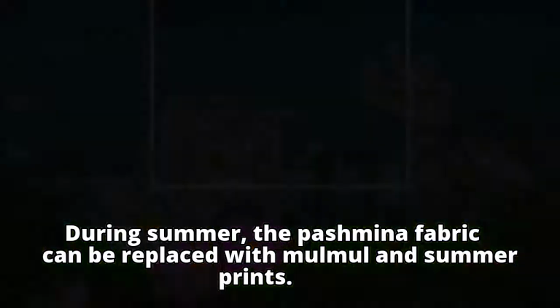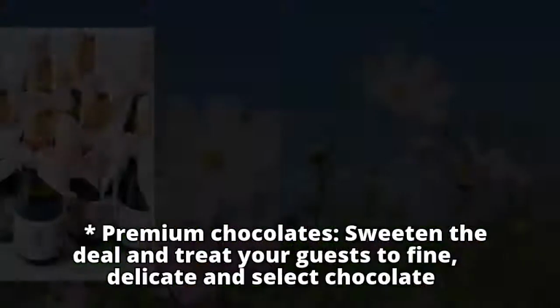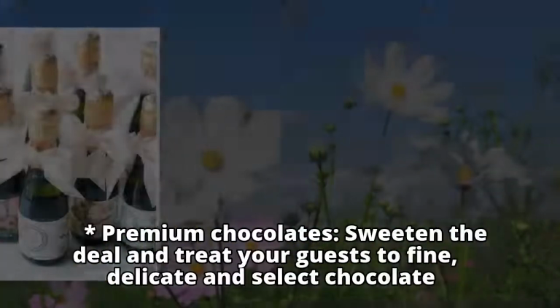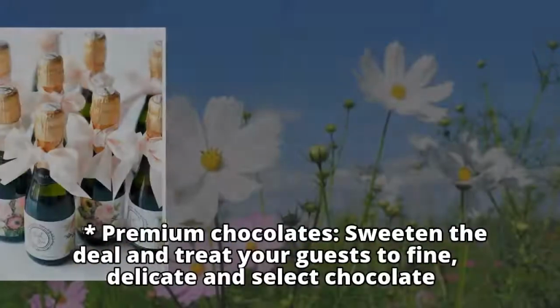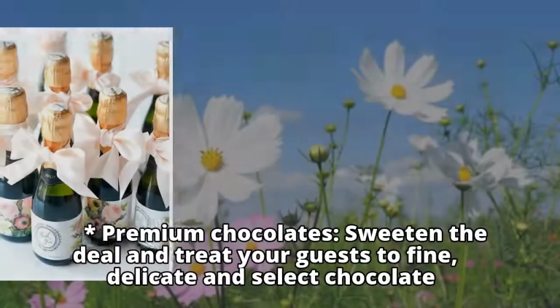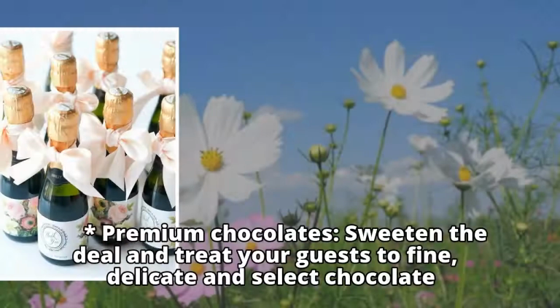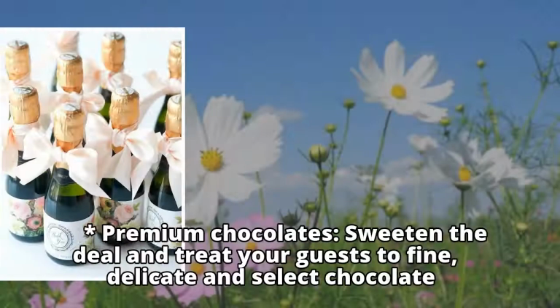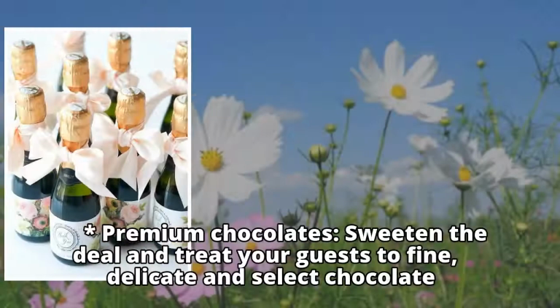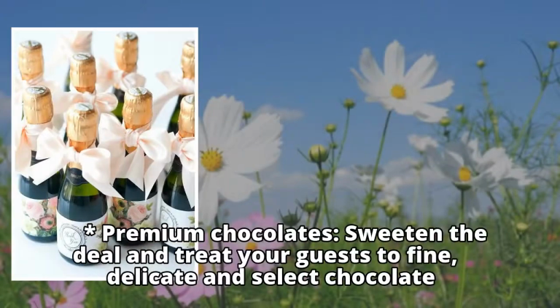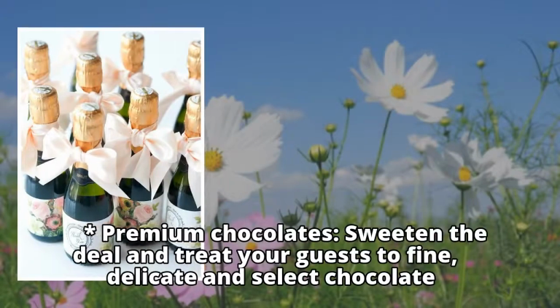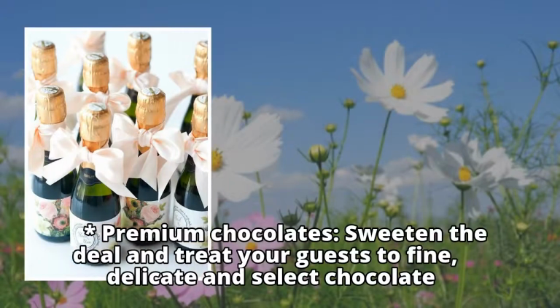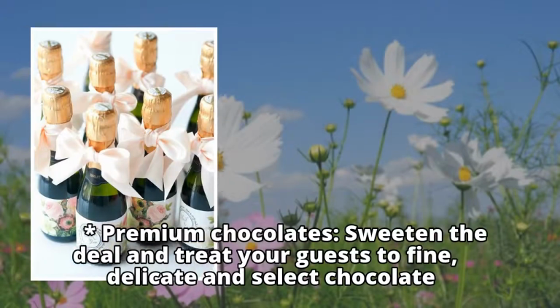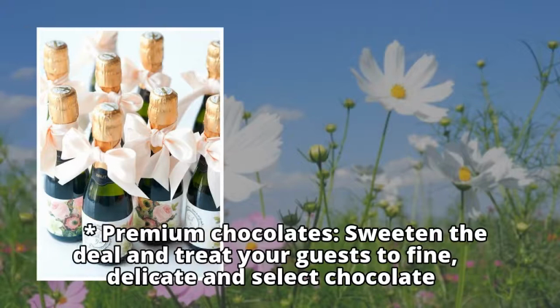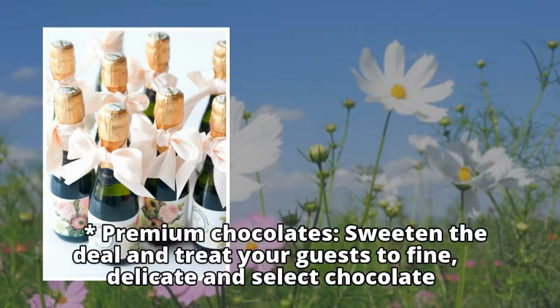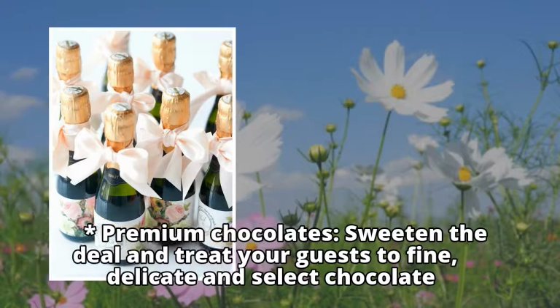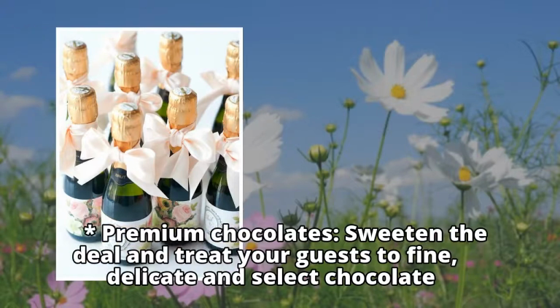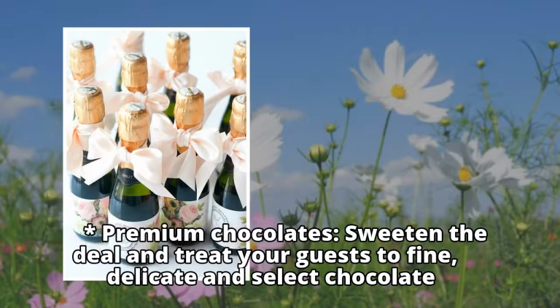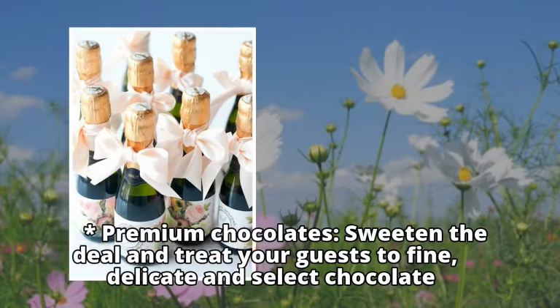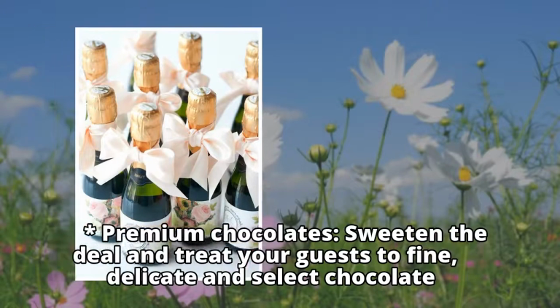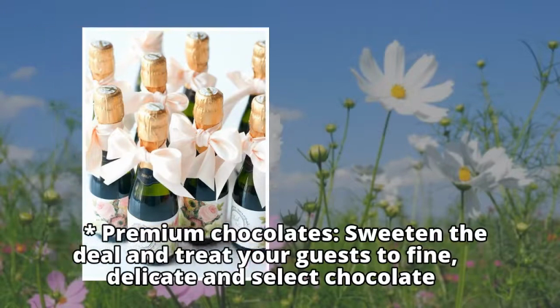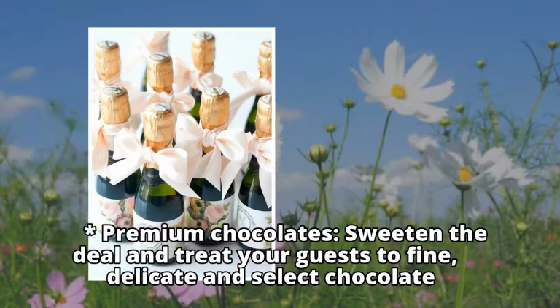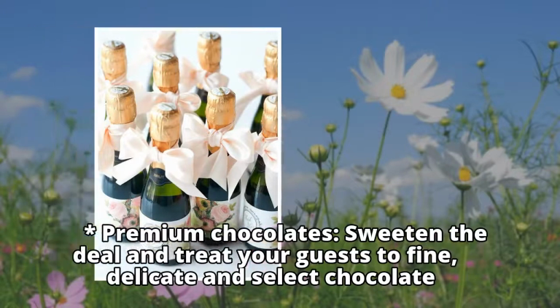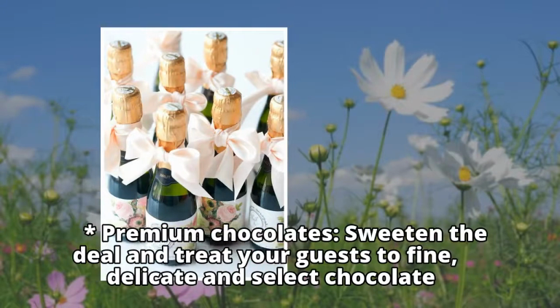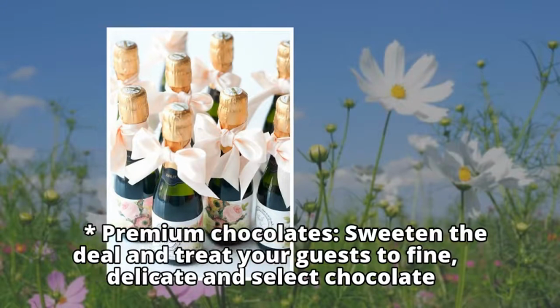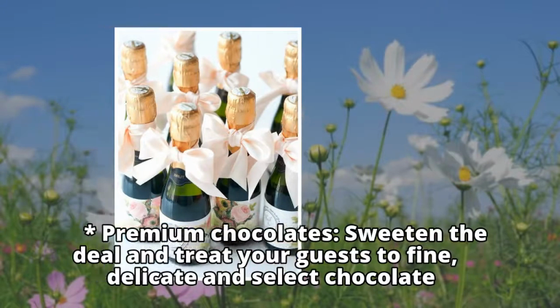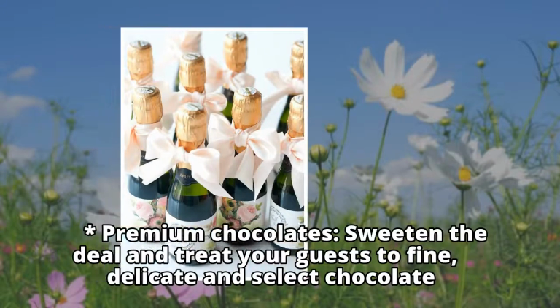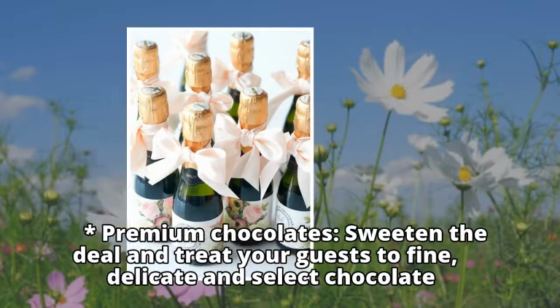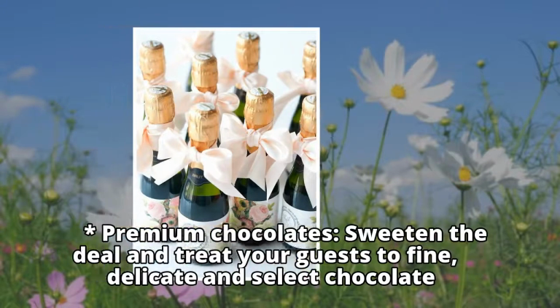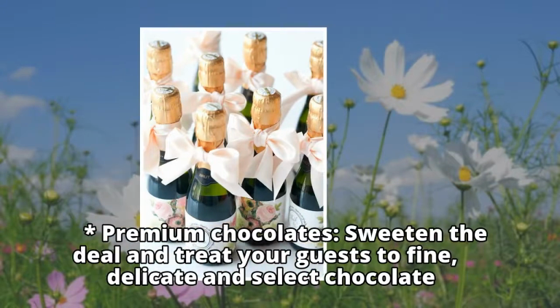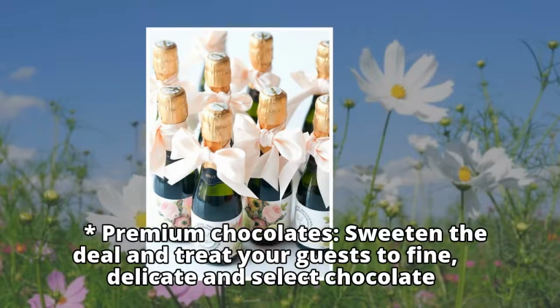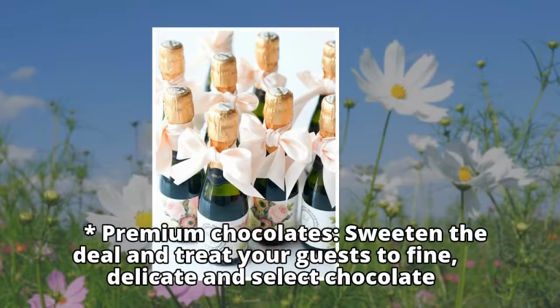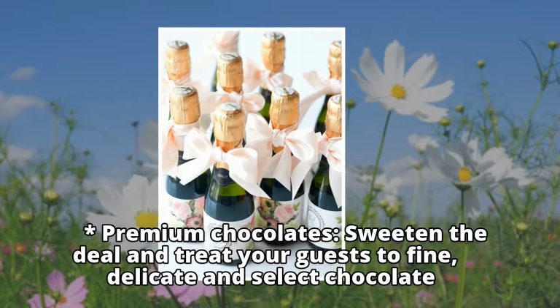Premium Chocolates: sweeten the deal and treat your guests to fine, delicate and select chocolate.